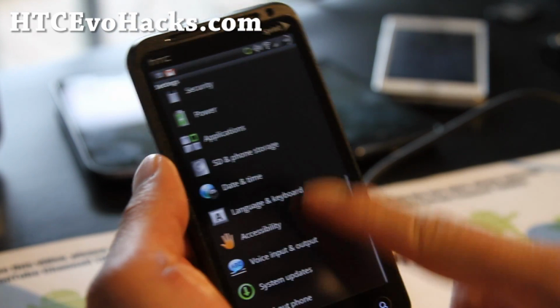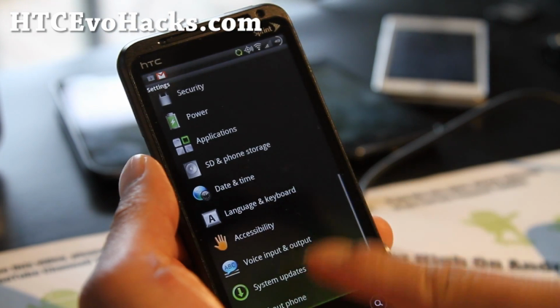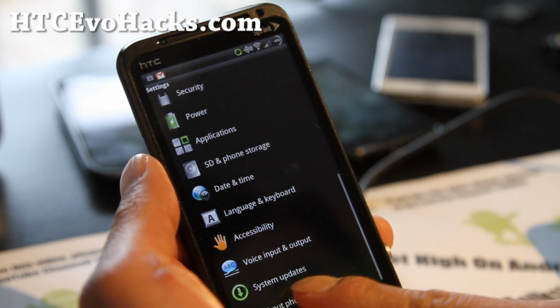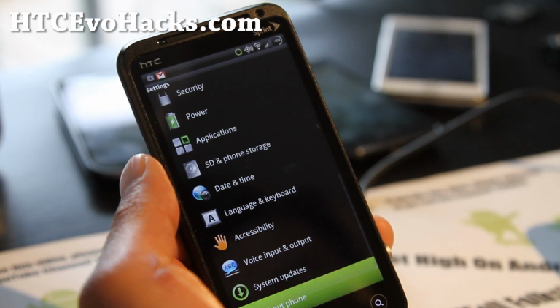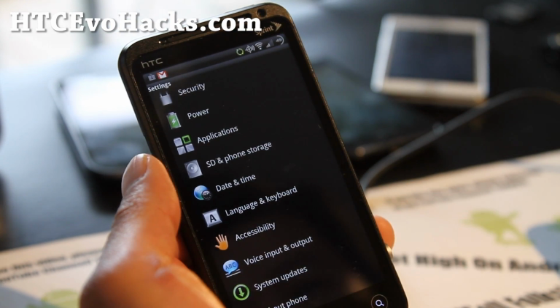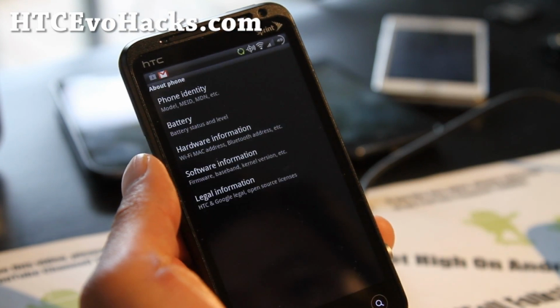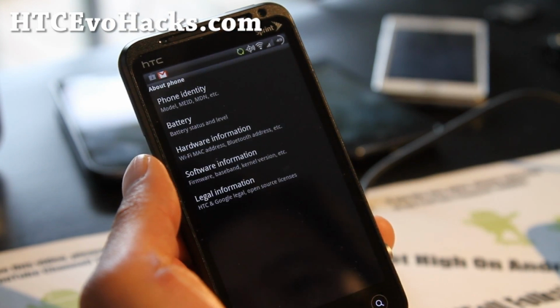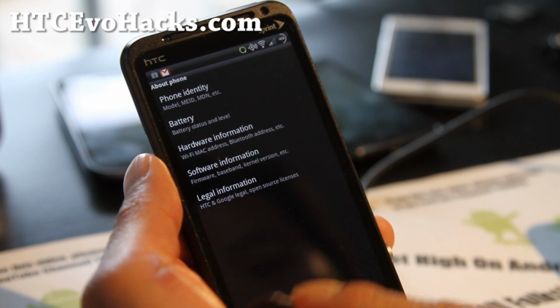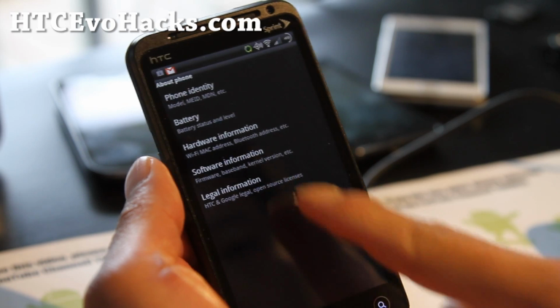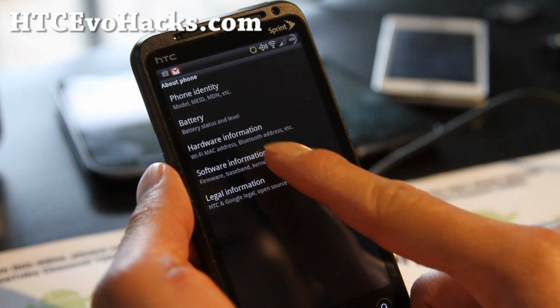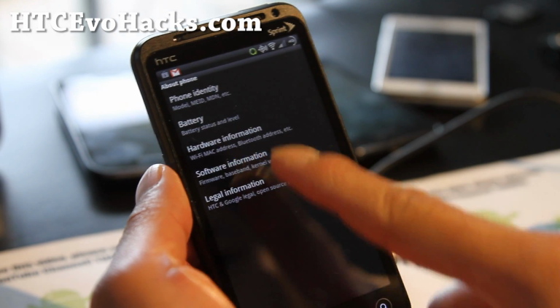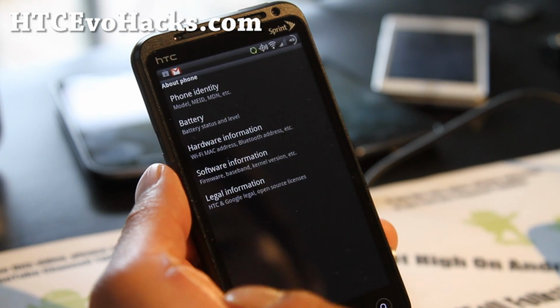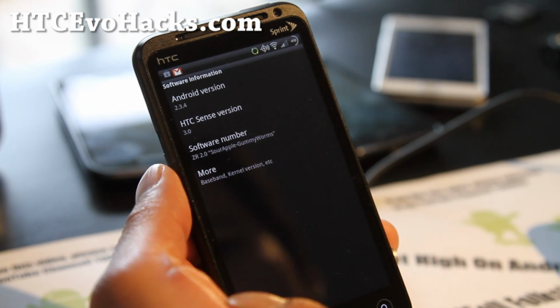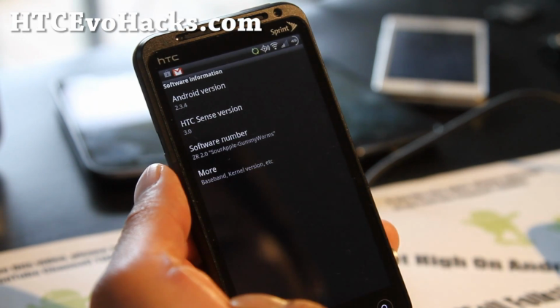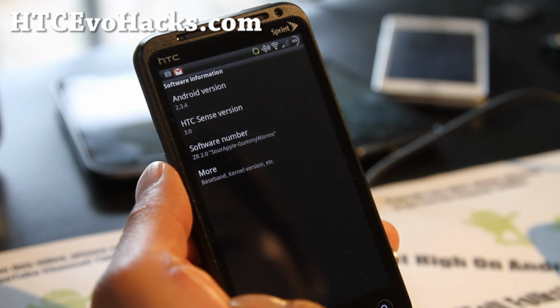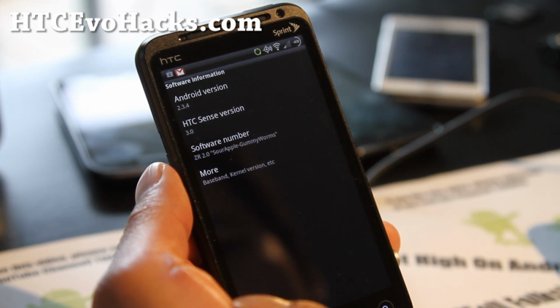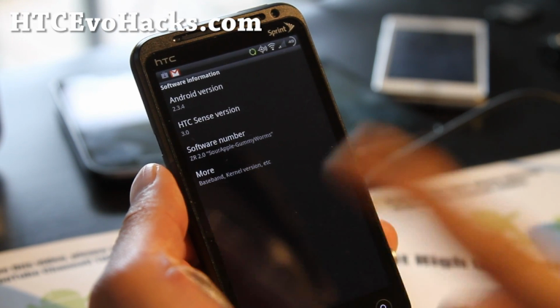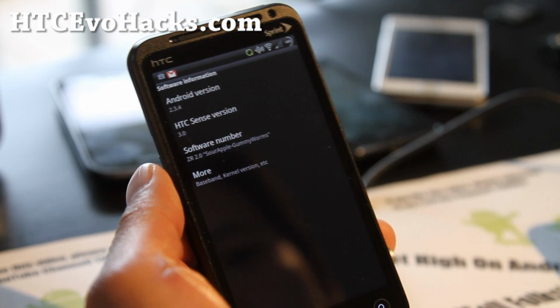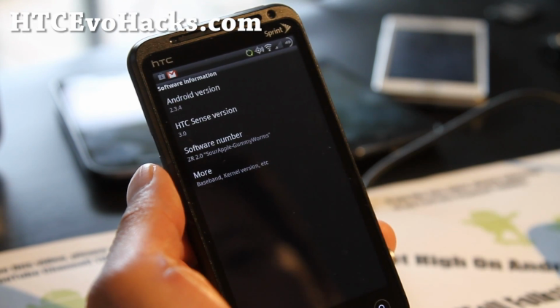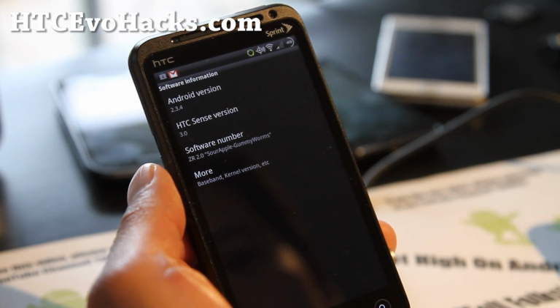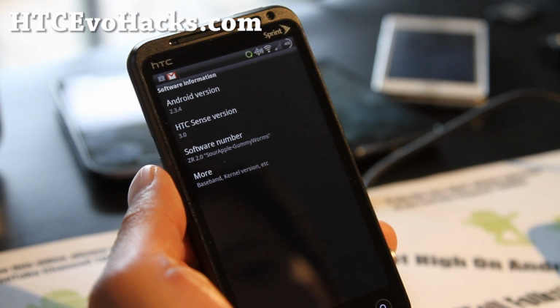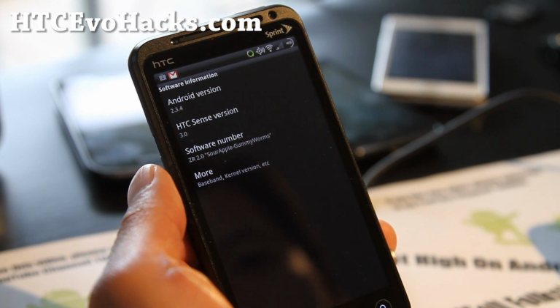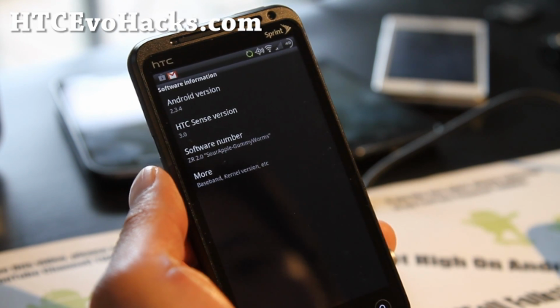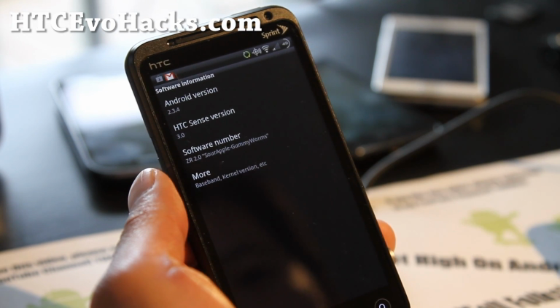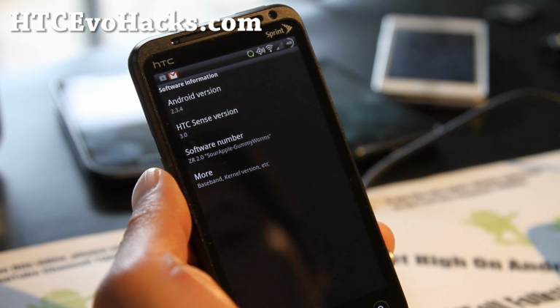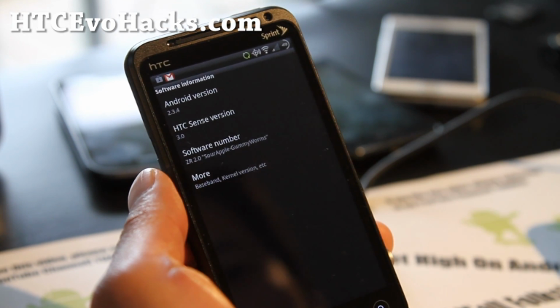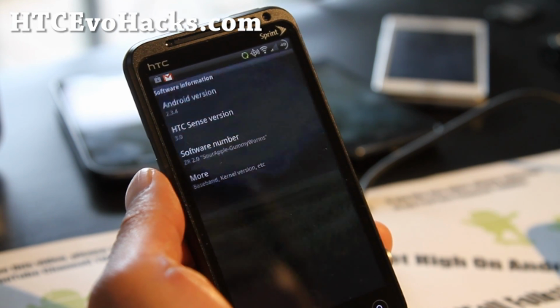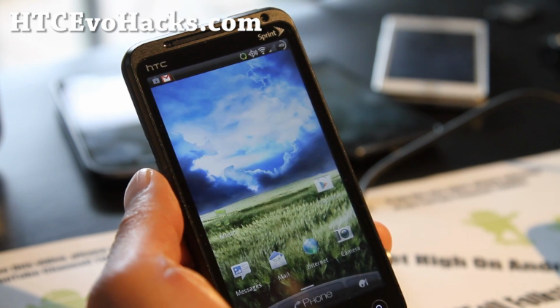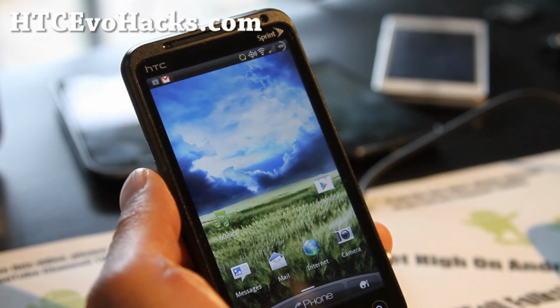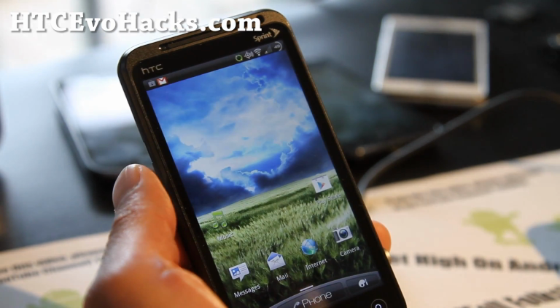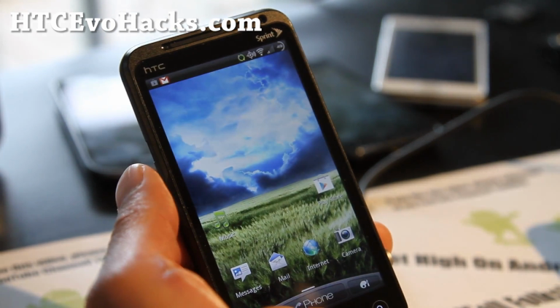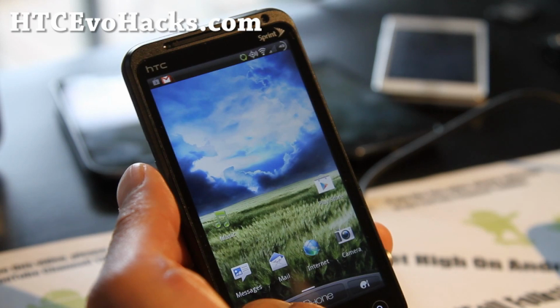Settings, about phone, software information — it's based on Android 2.3.4, HTC Sense 3.0.